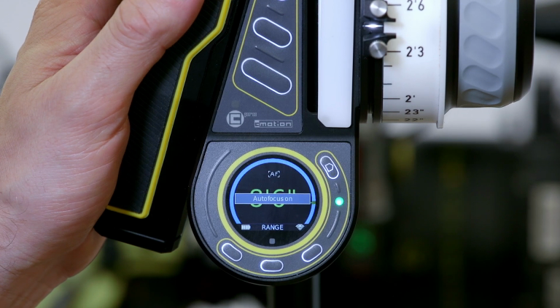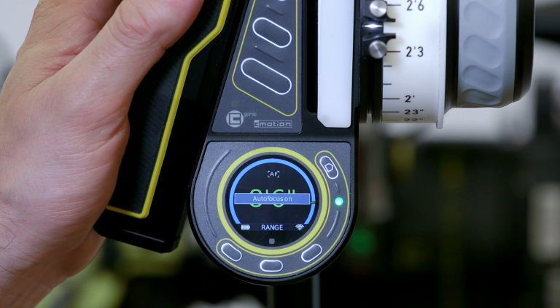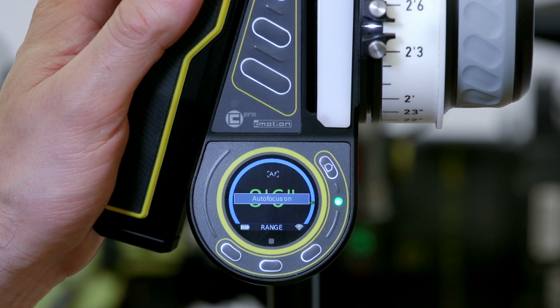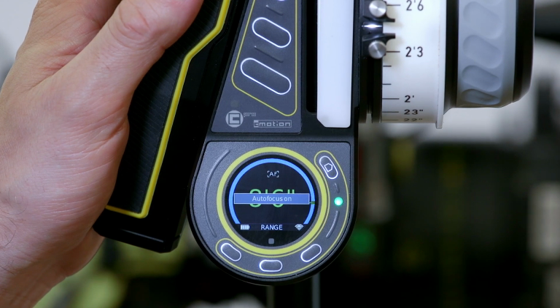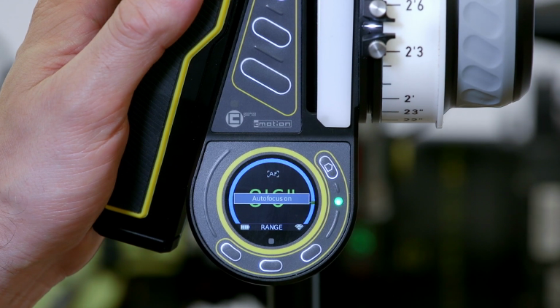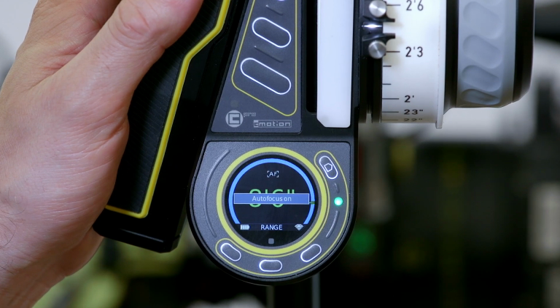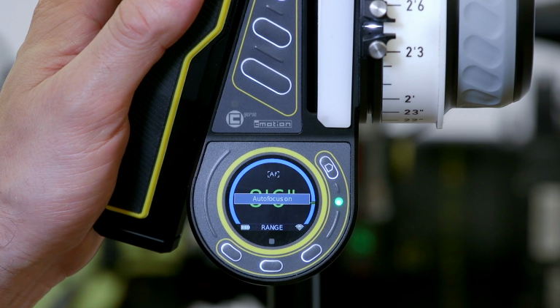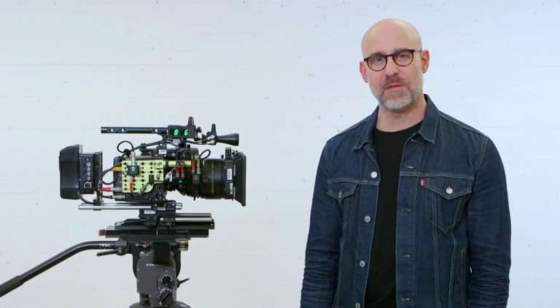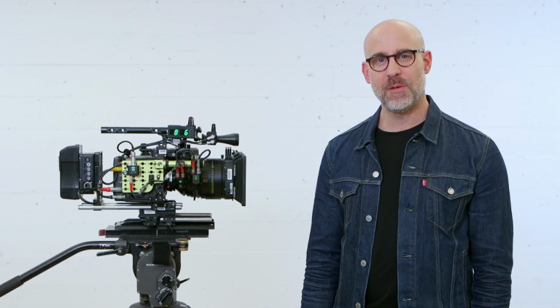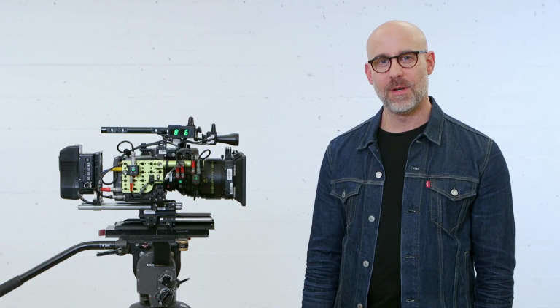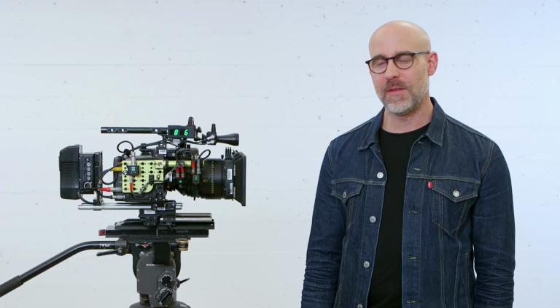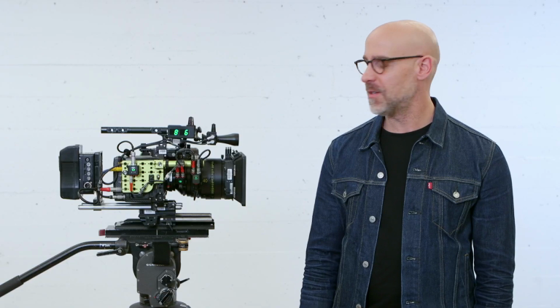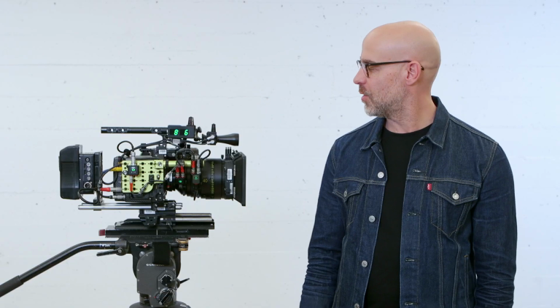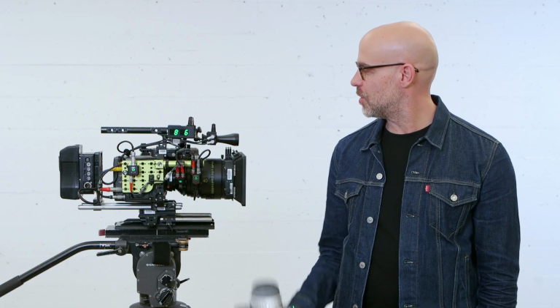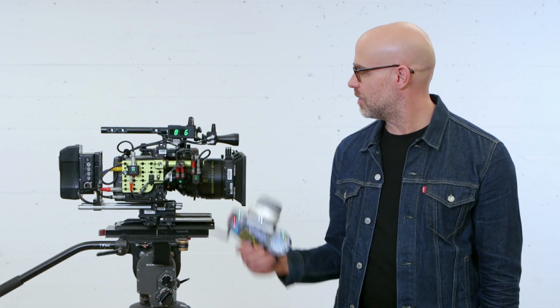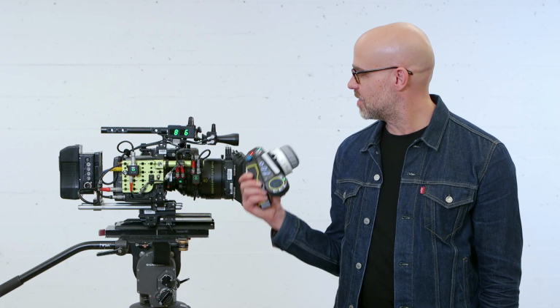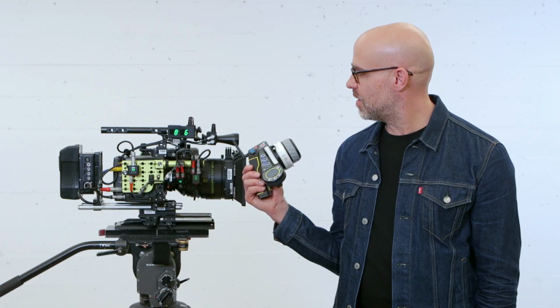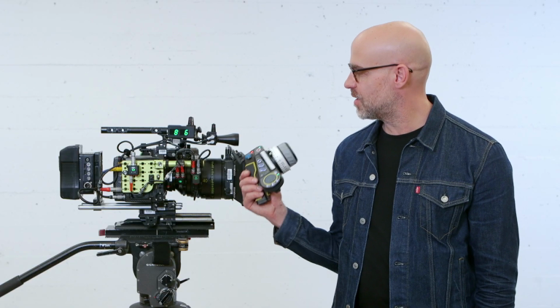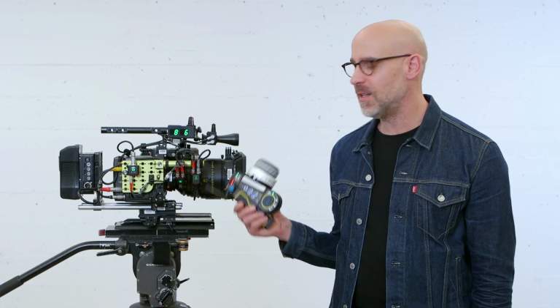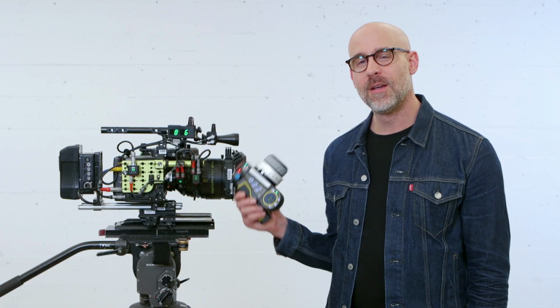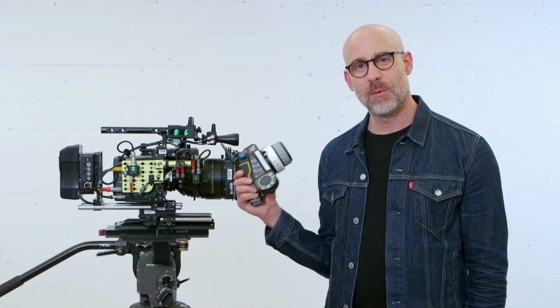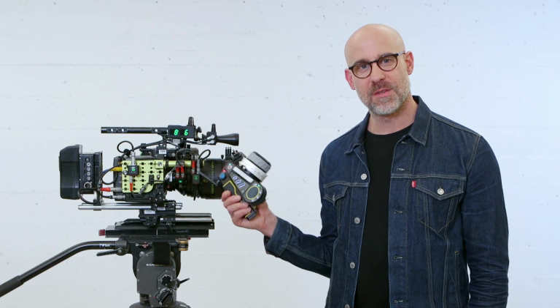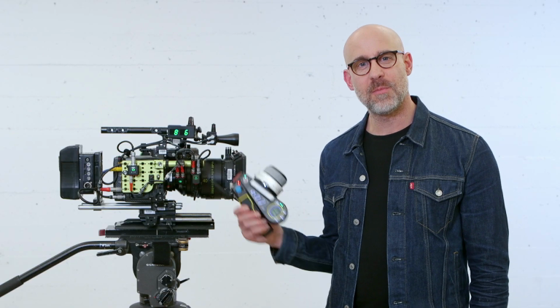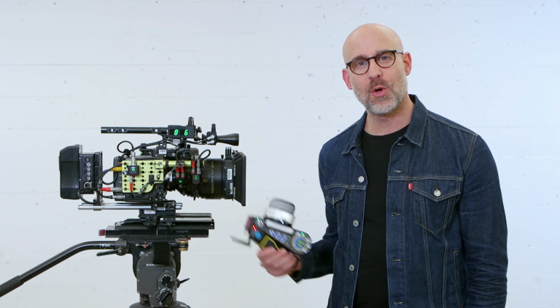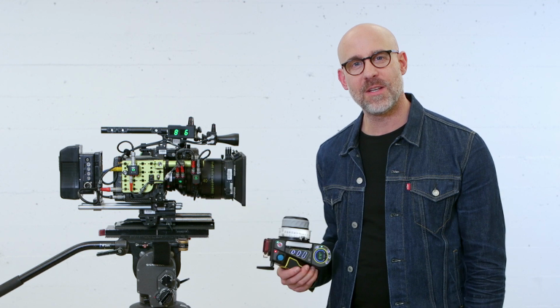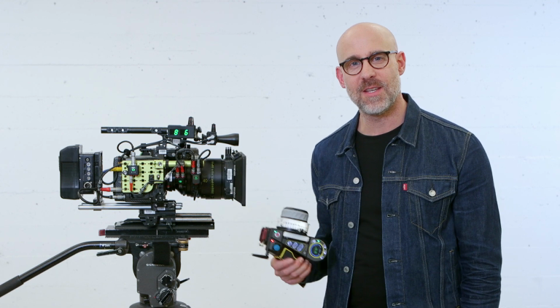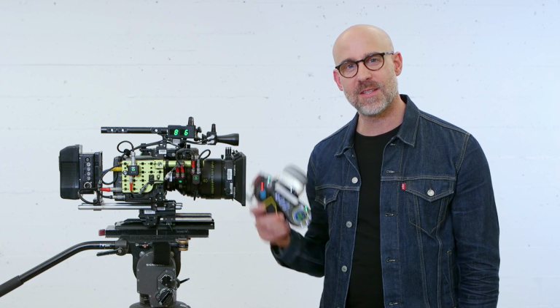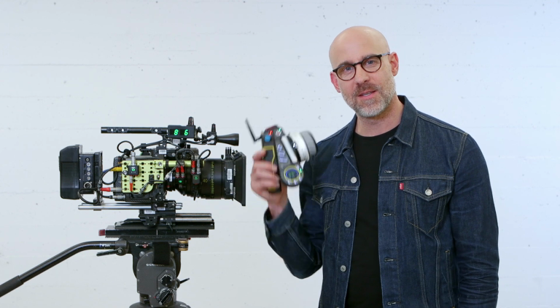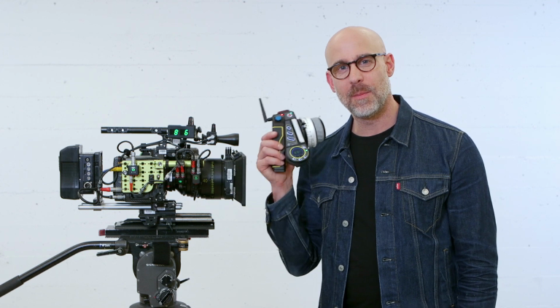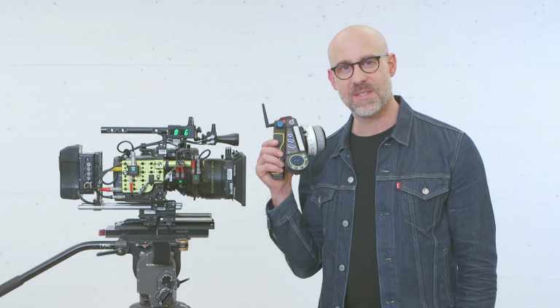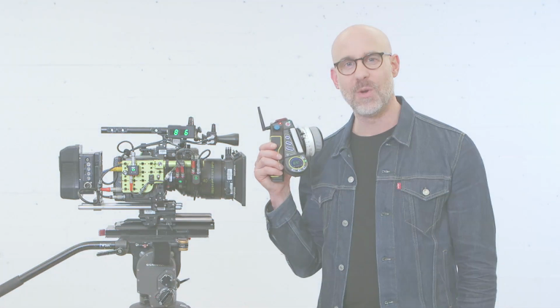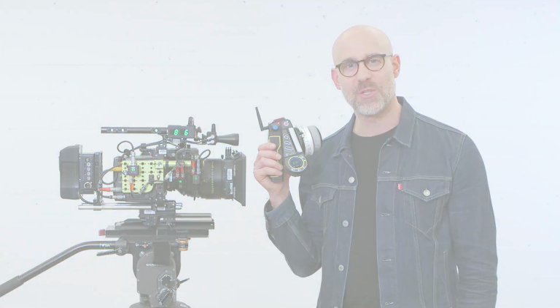Thanks for watching this overview on the integration of the CineRT with the C-Pro LCS by CMotion.